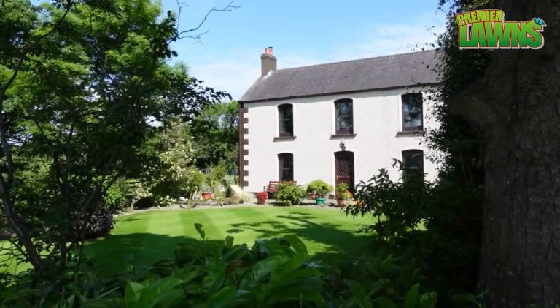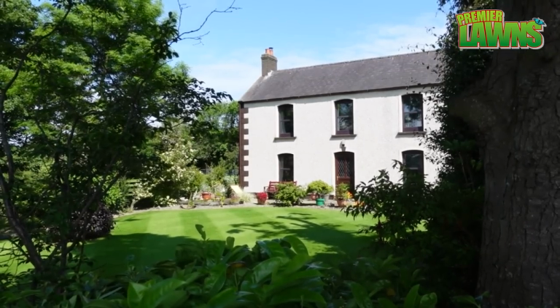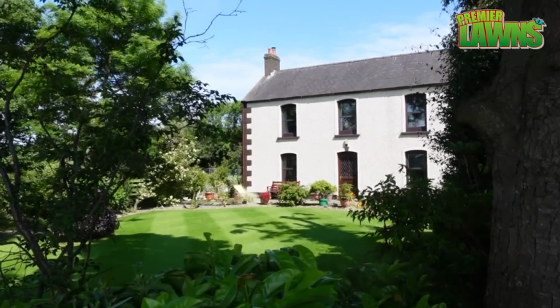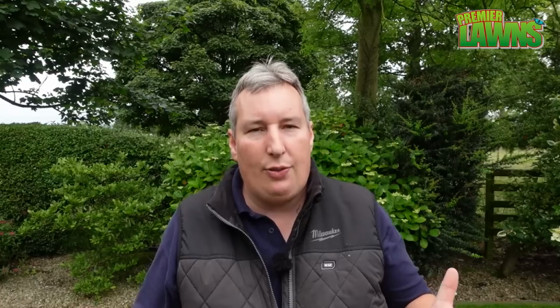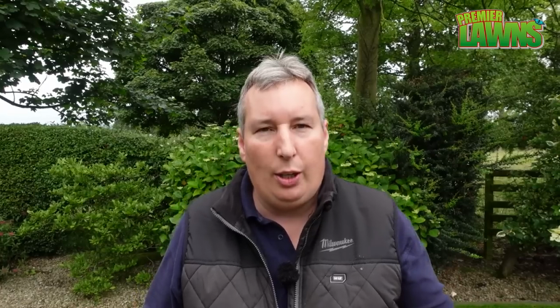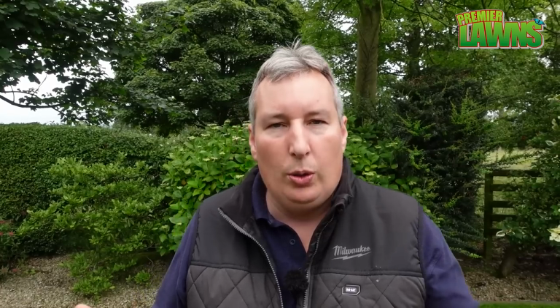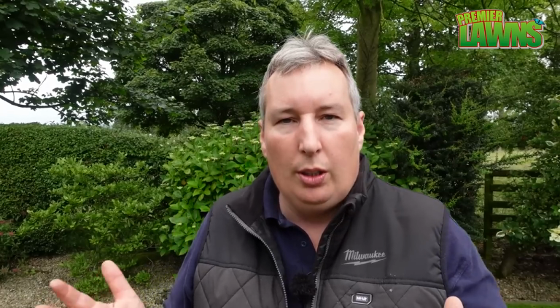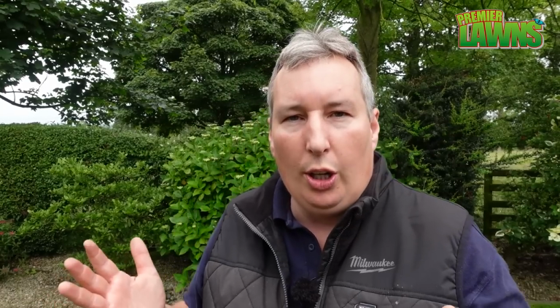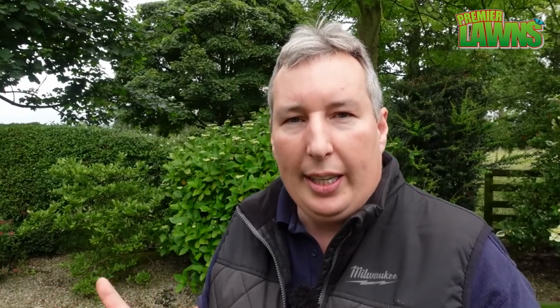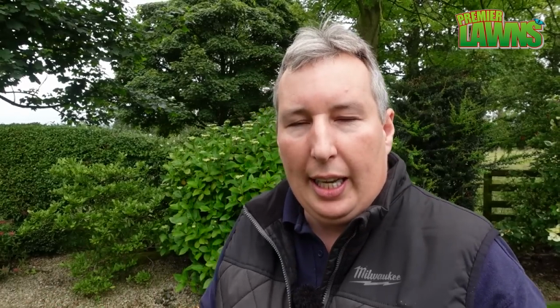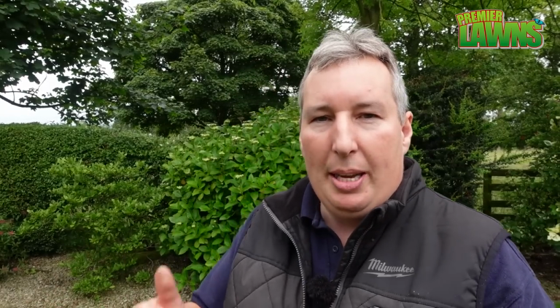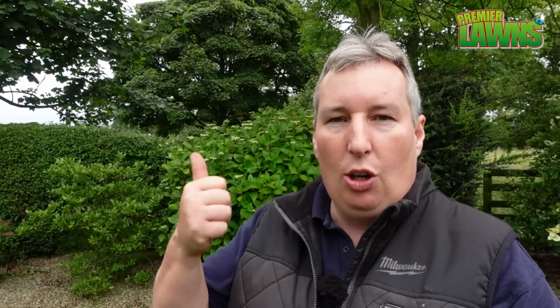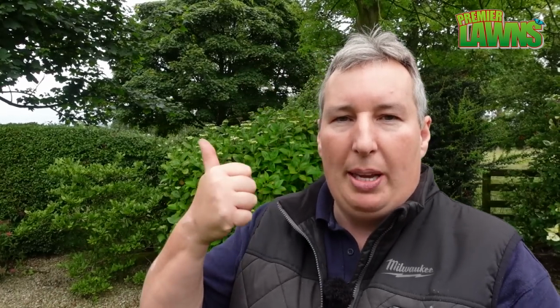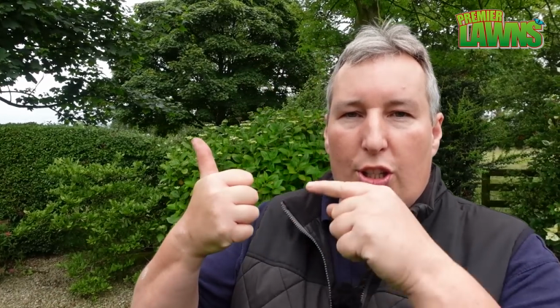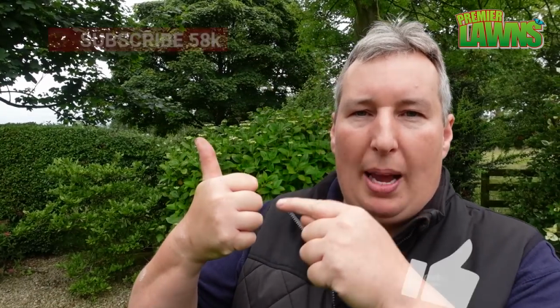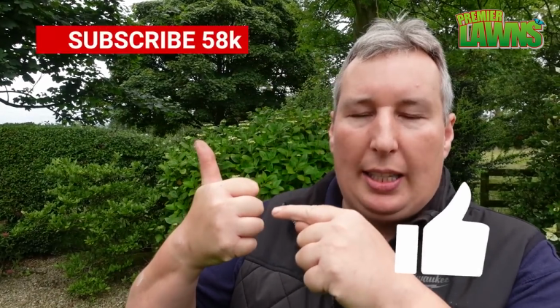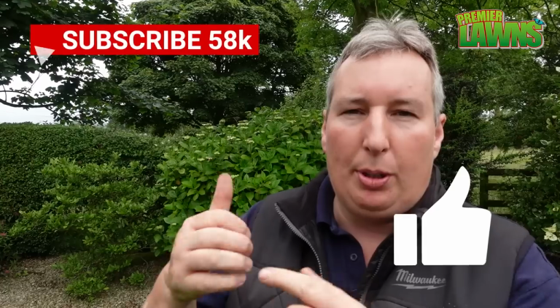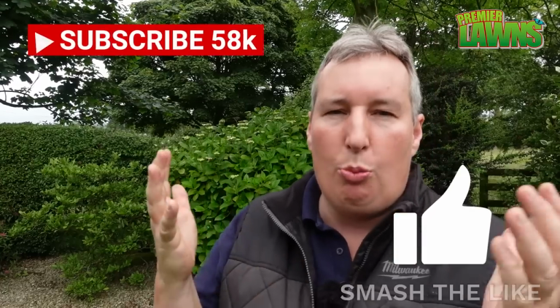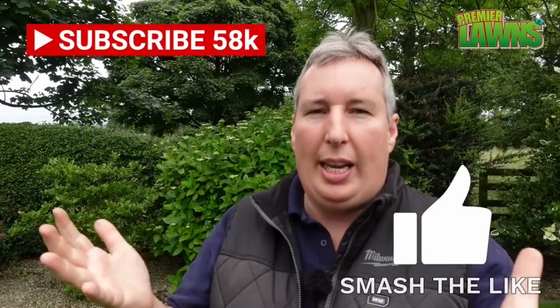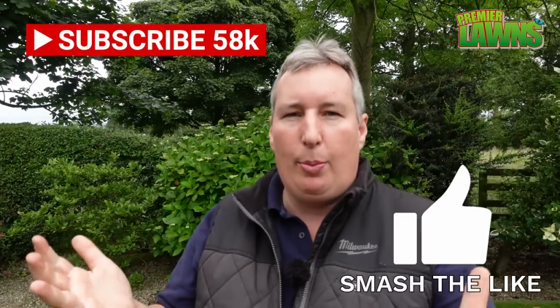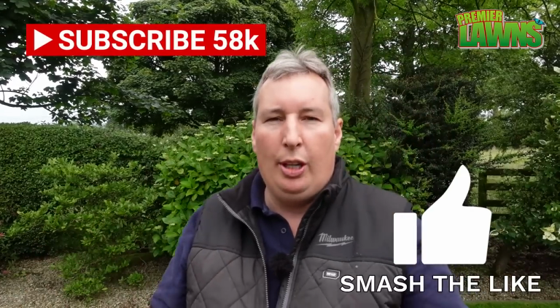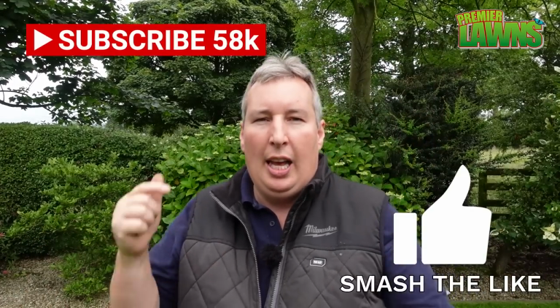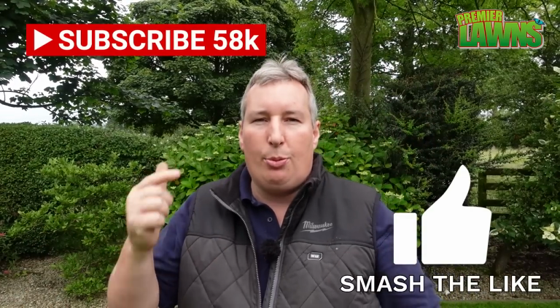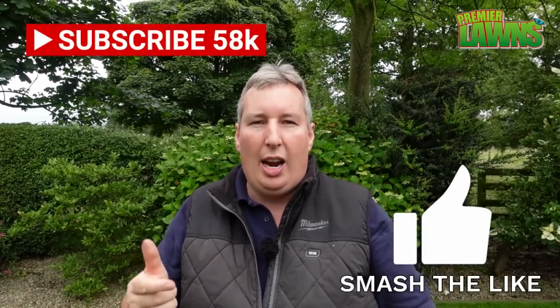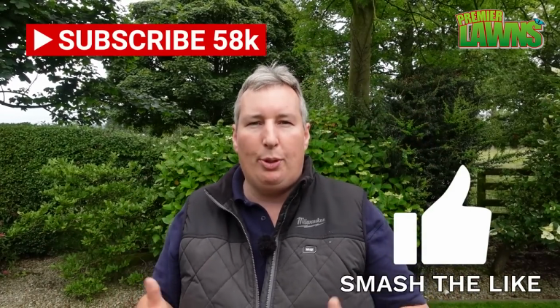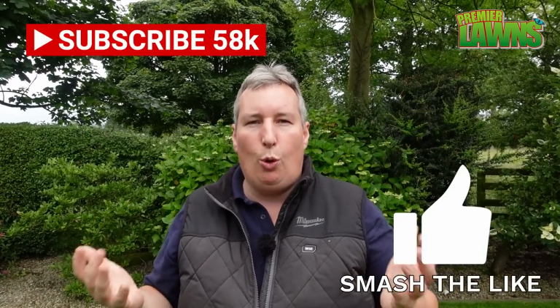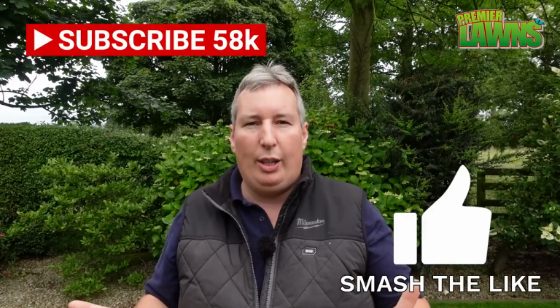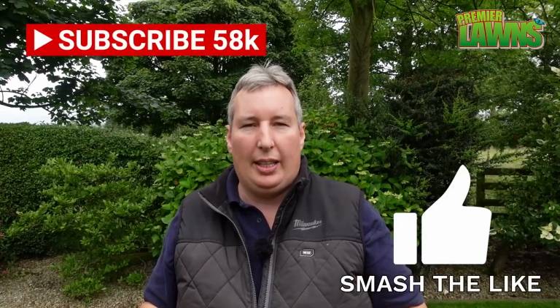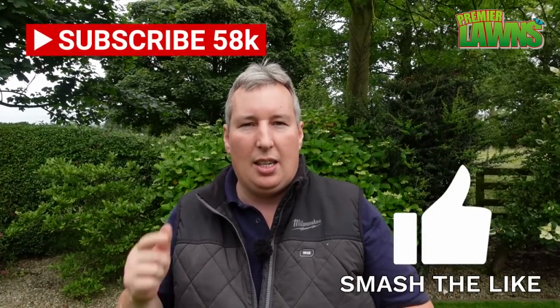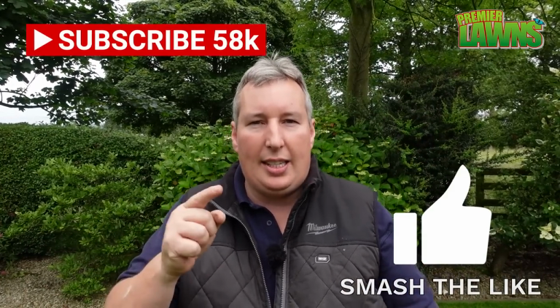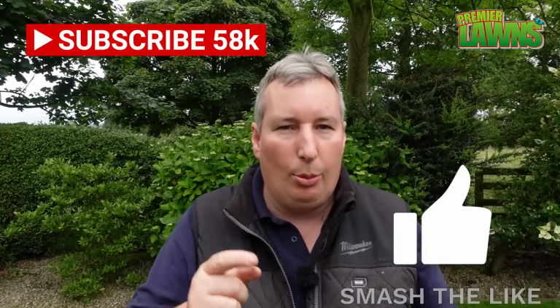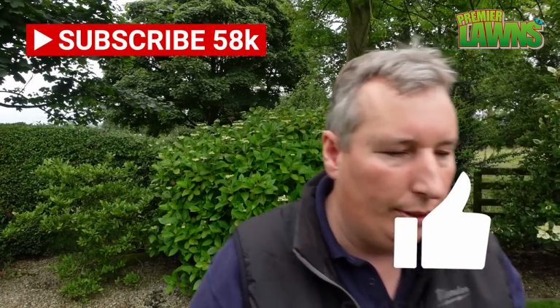If you're enjoying this video on how to get an amazing lawn, make sure to smash that like button because it really helps me out, and subscribe for more videos like this.